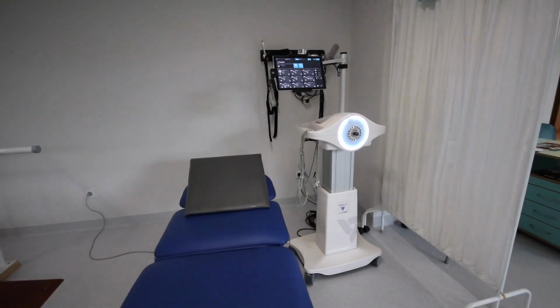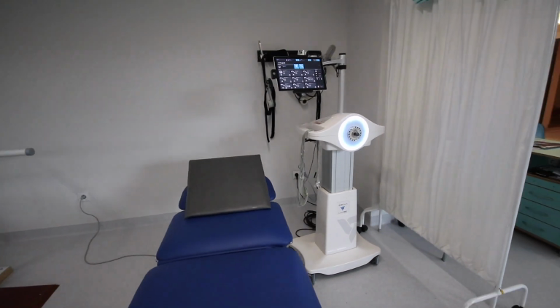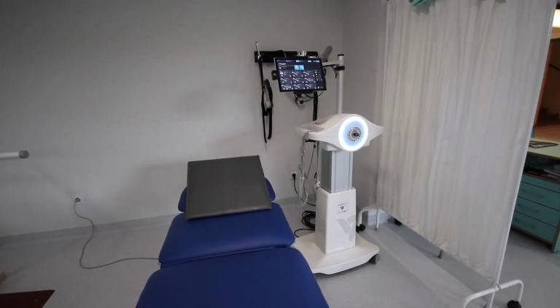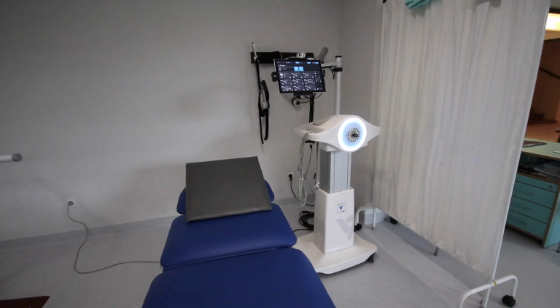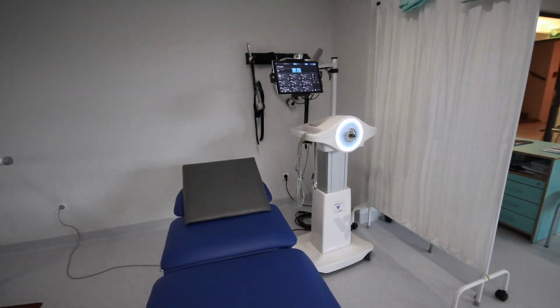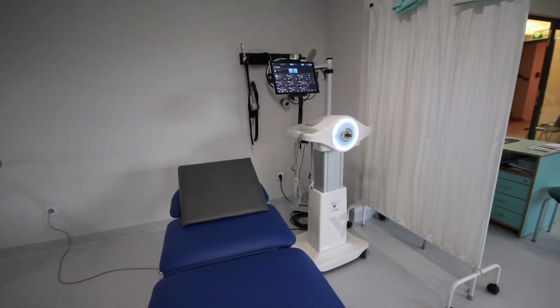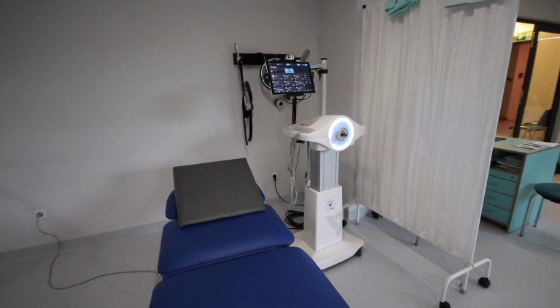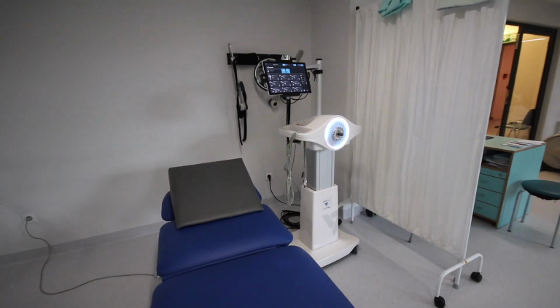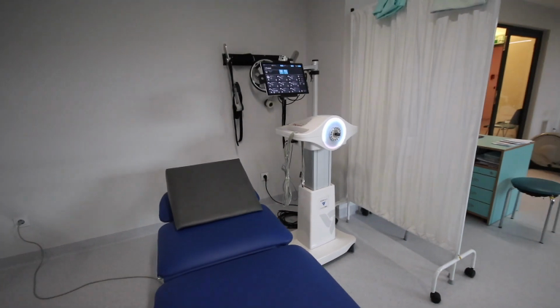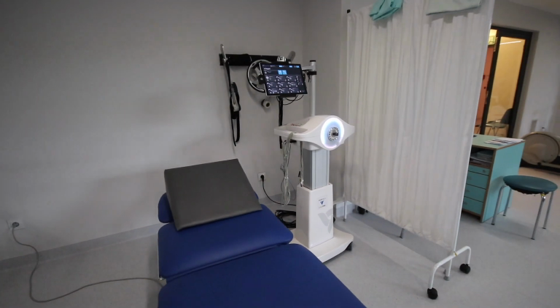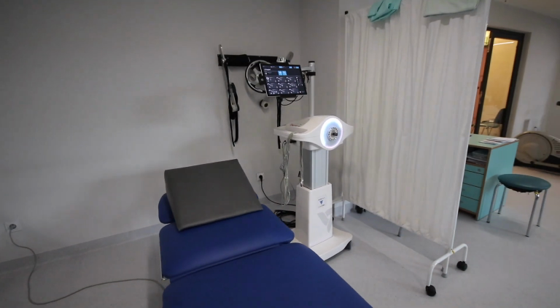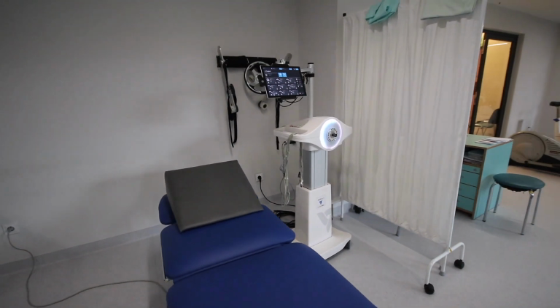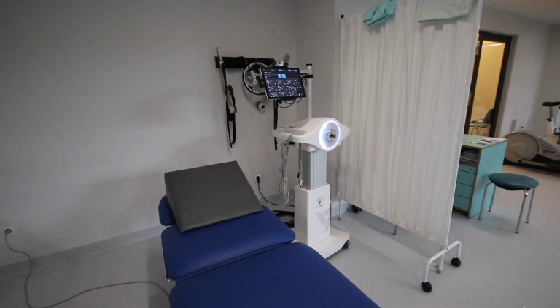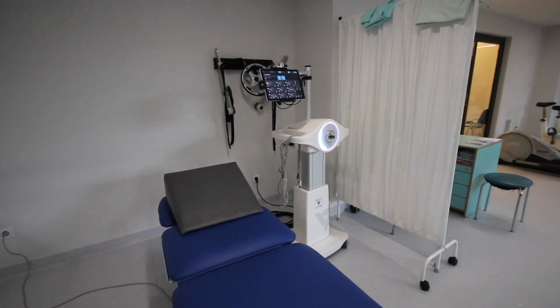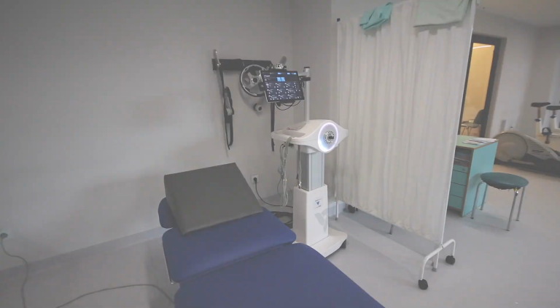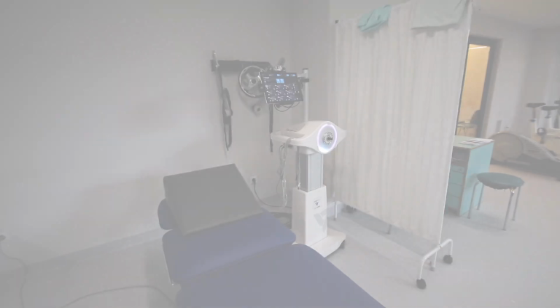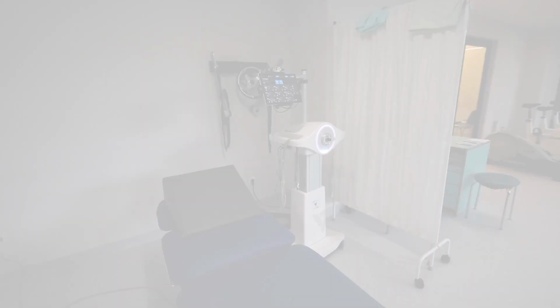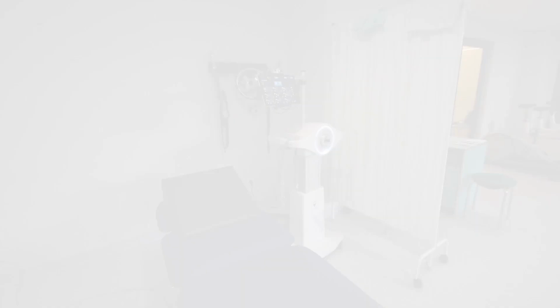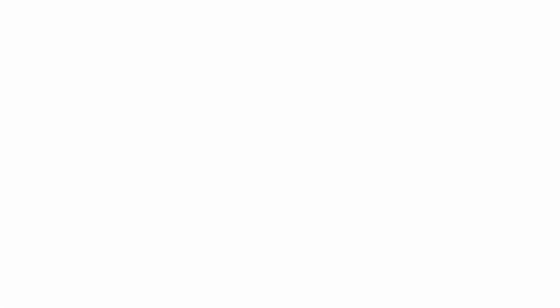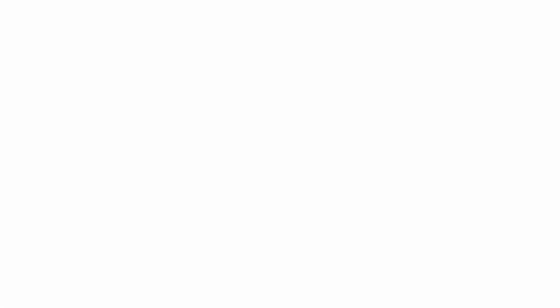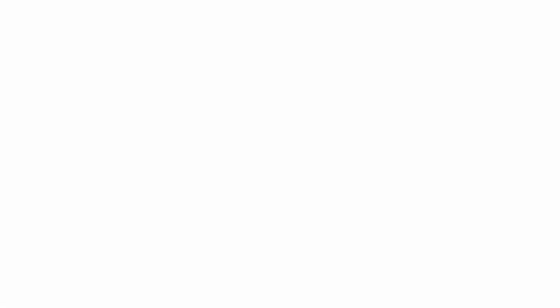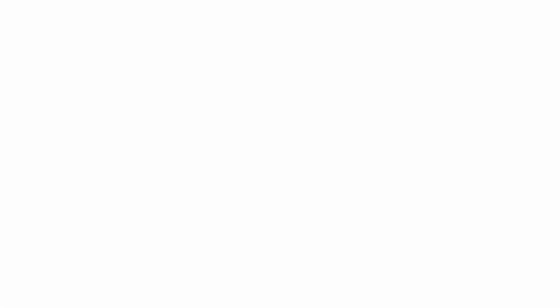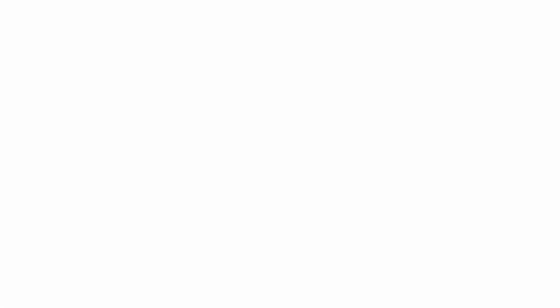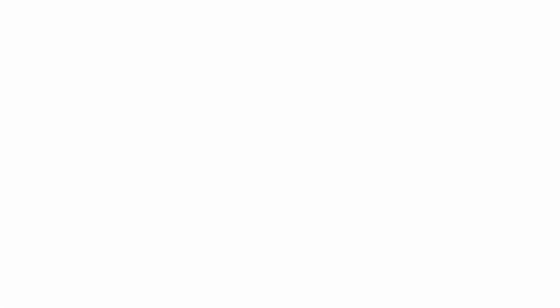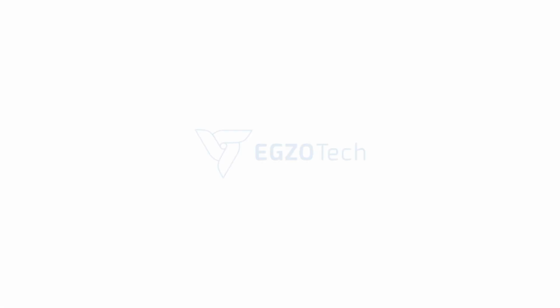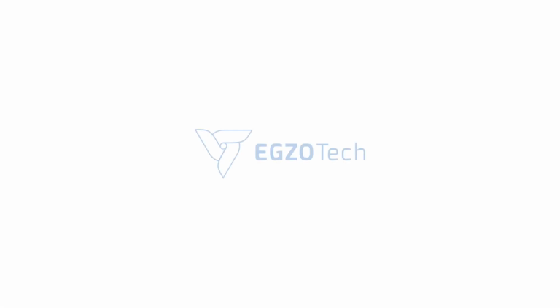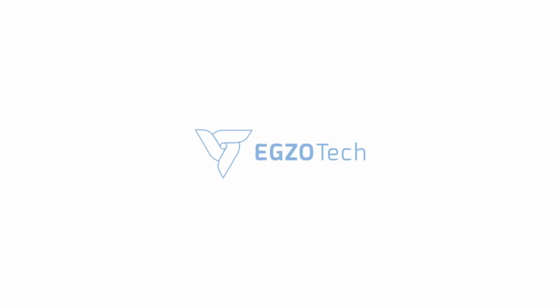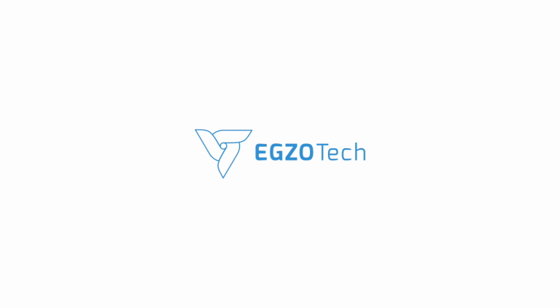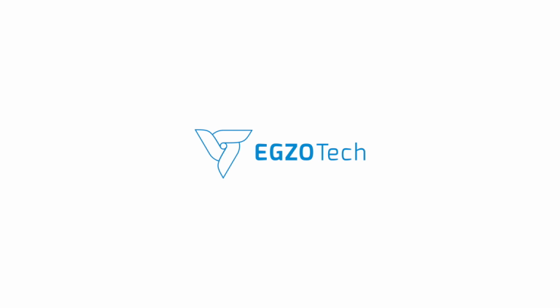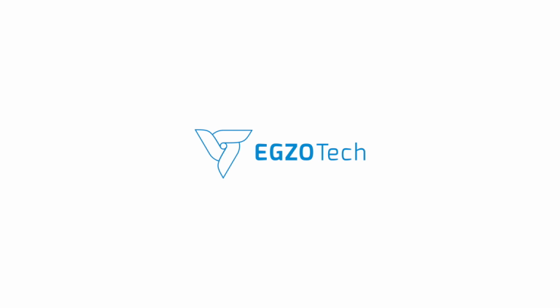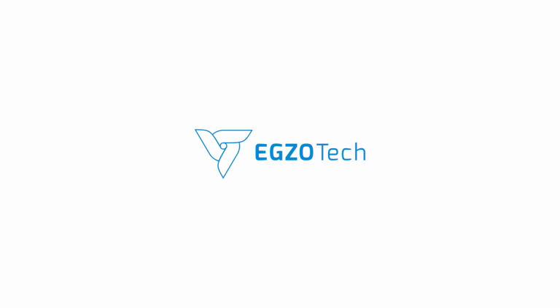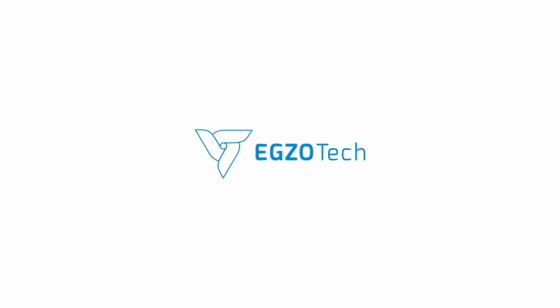Visit egzotech.com and schedule a demonstration in your clinic.